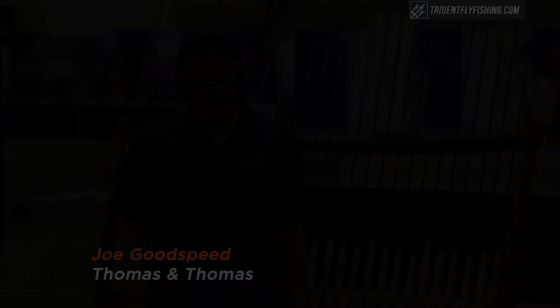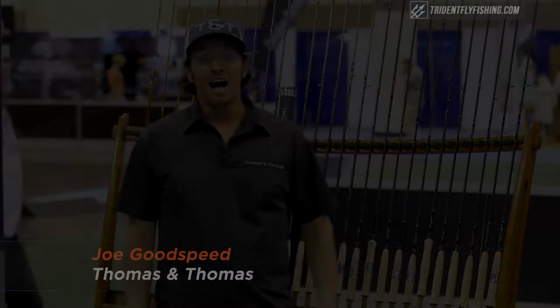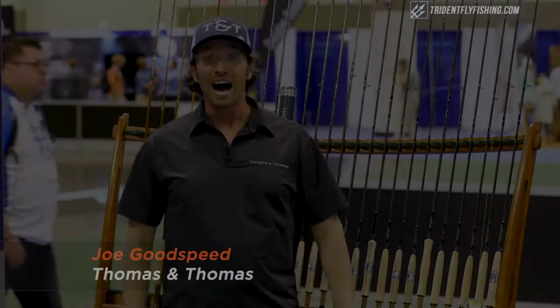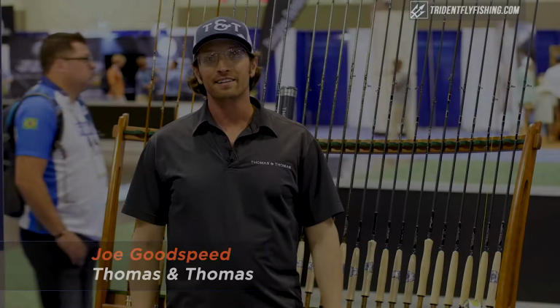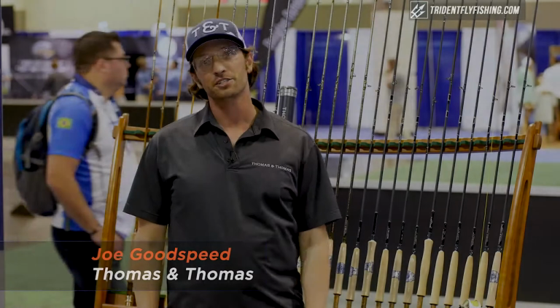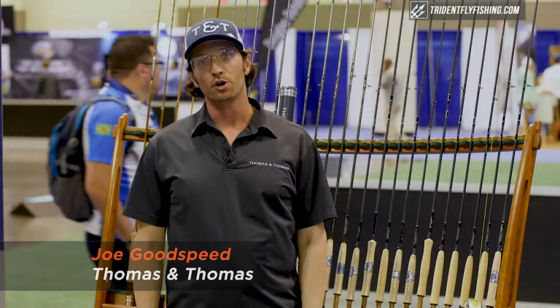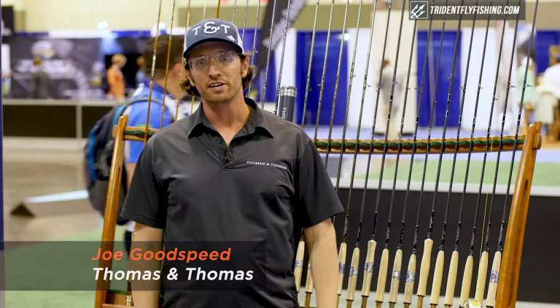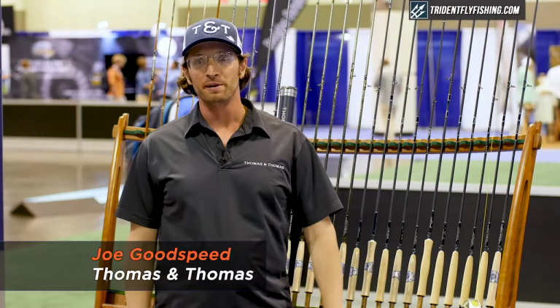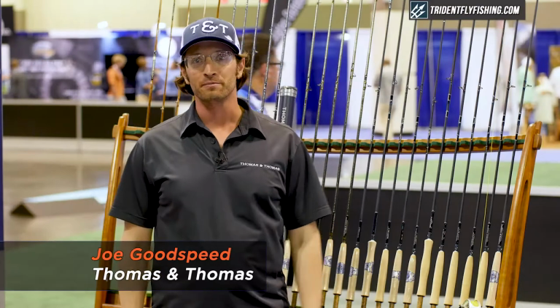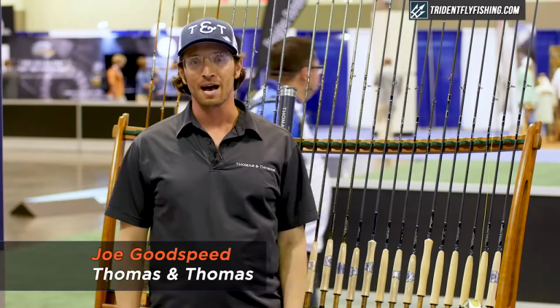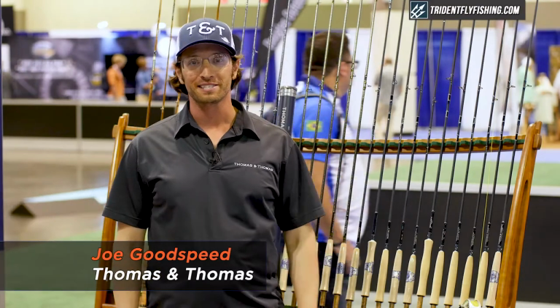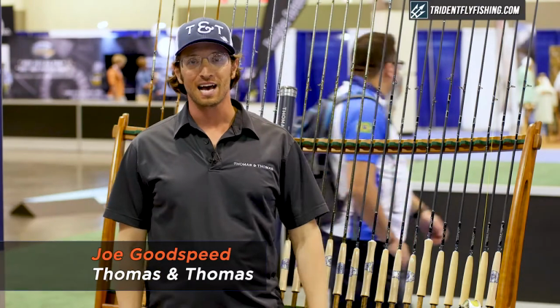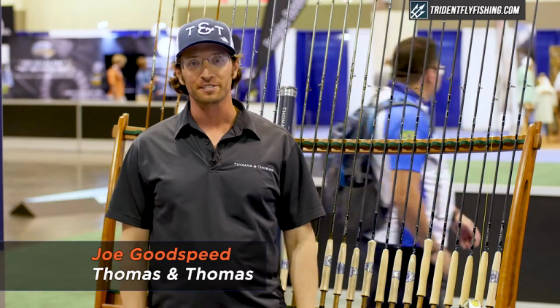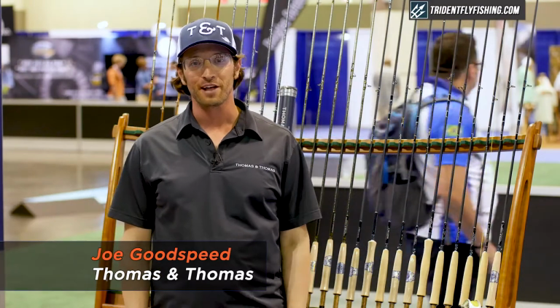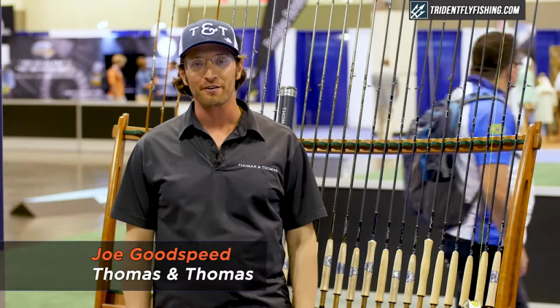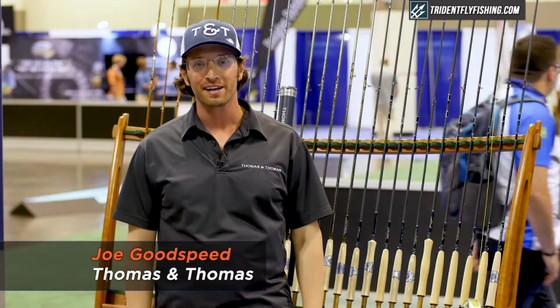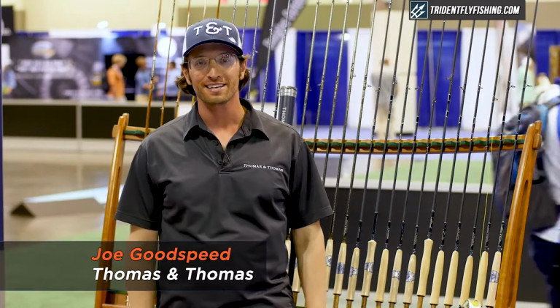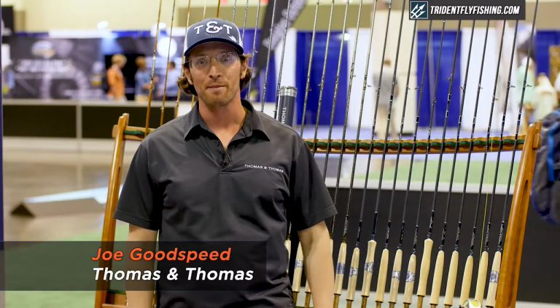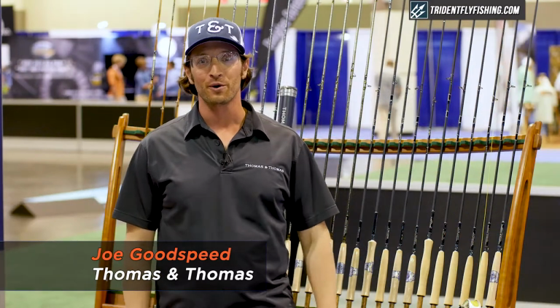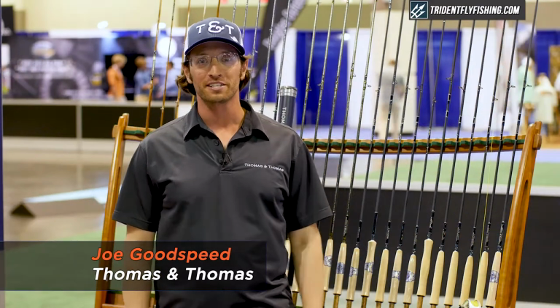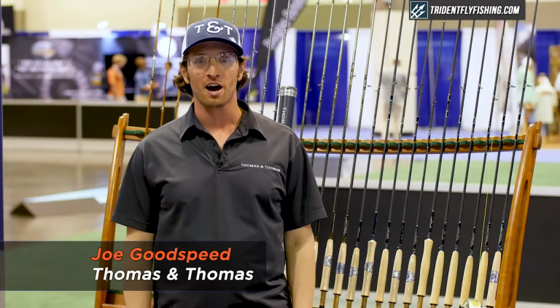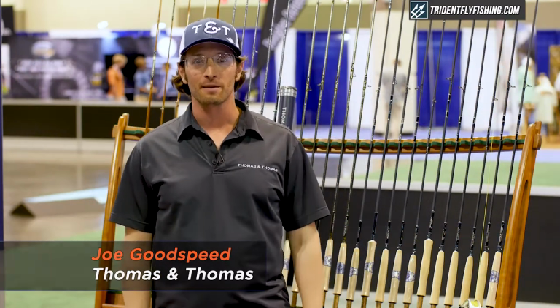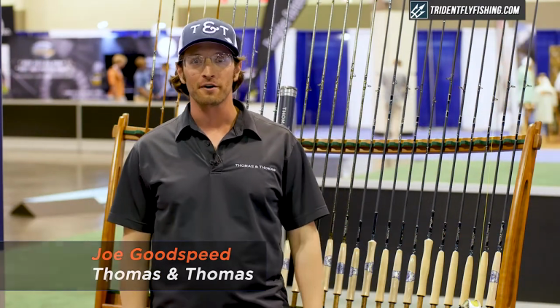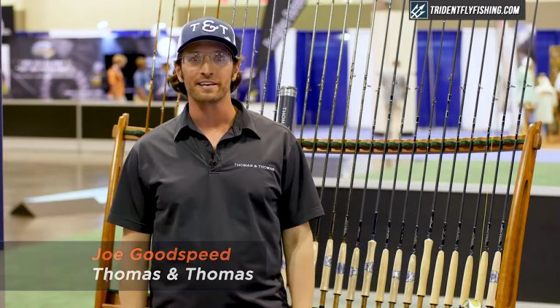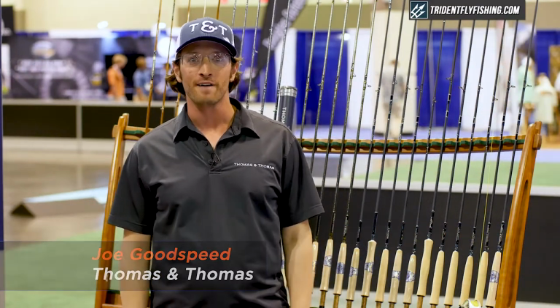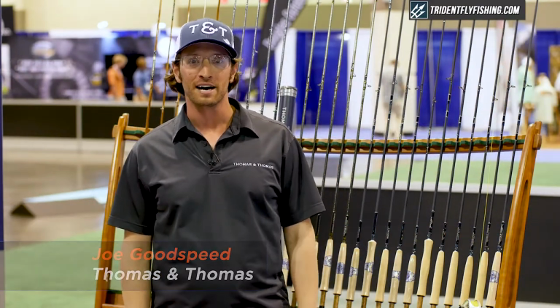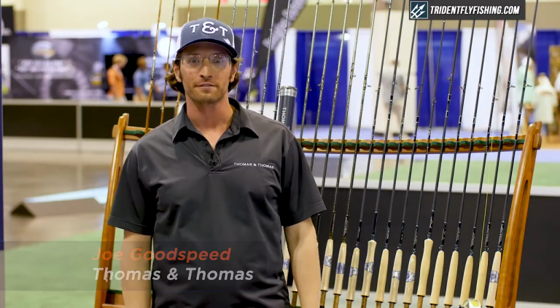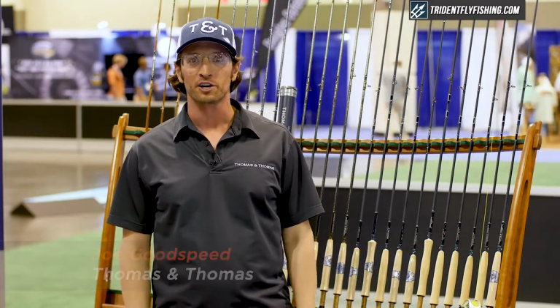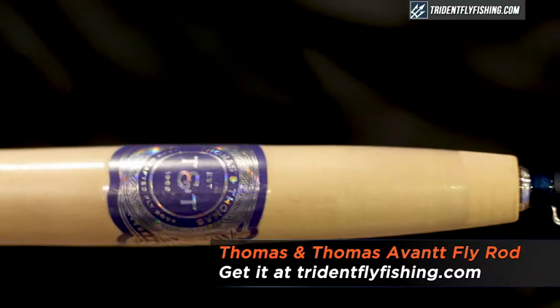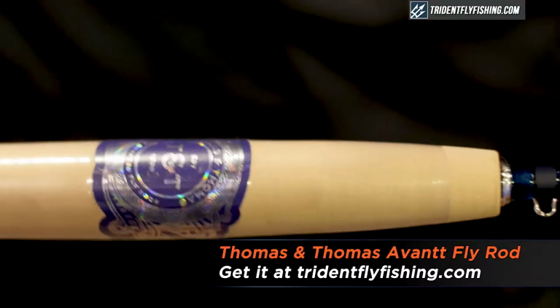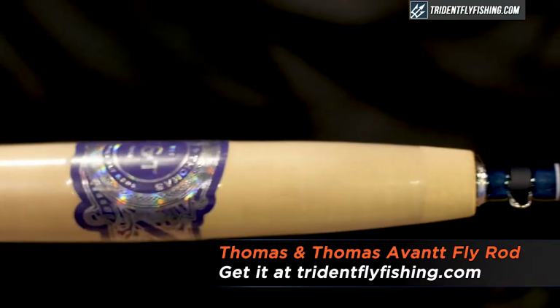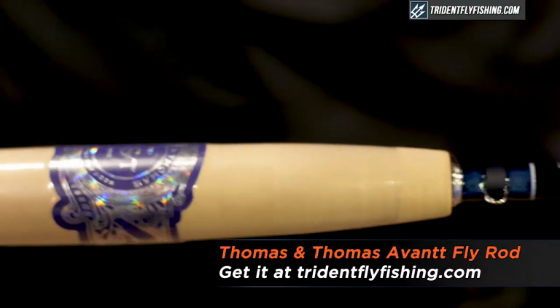Hi, this is Joe Goodsby from Thomas & Thomas Fly Rods. I'm going to talk about the Avant Freshwater Fly Rod.